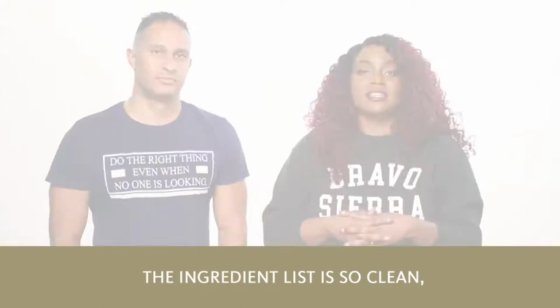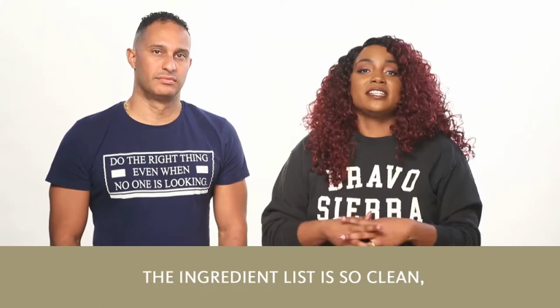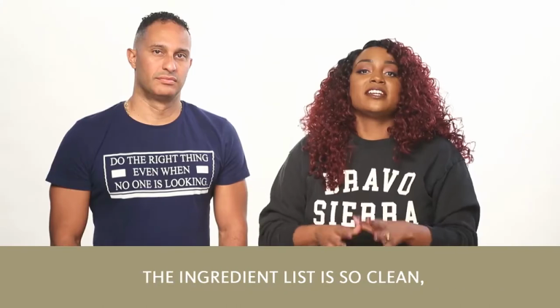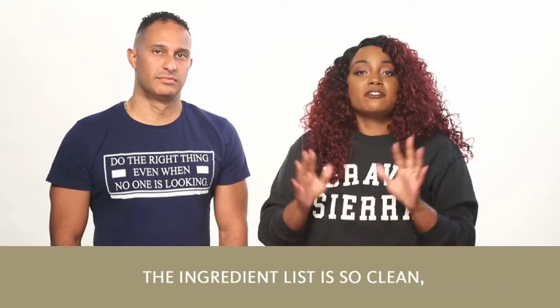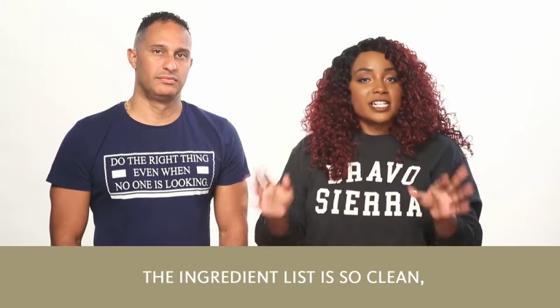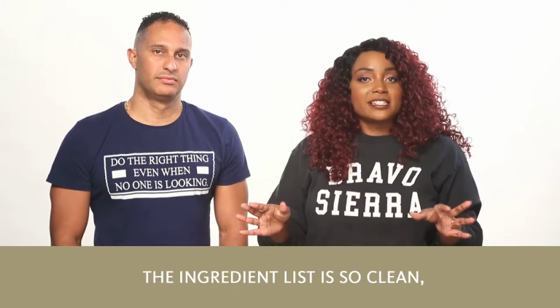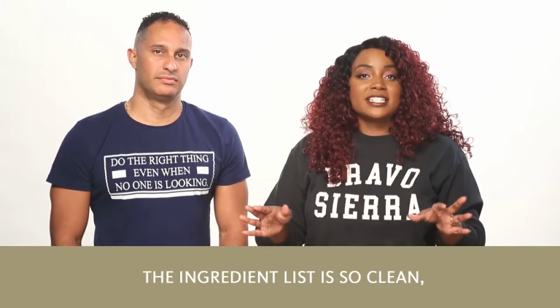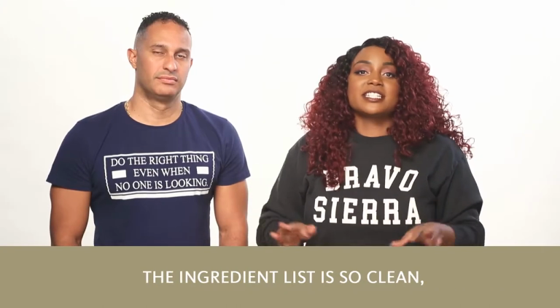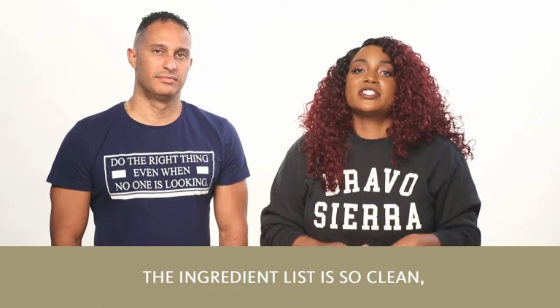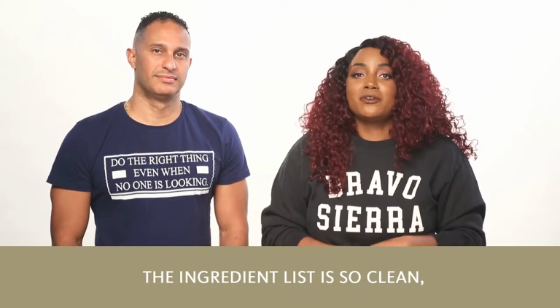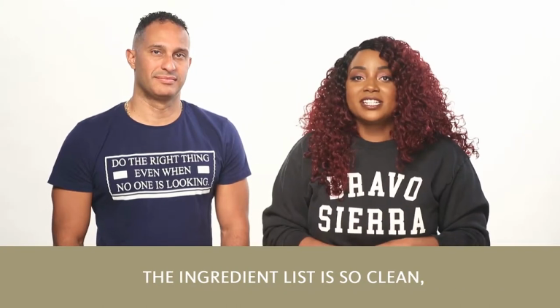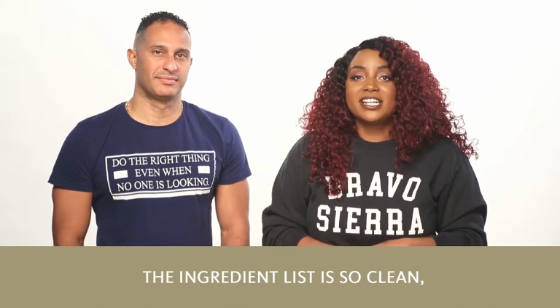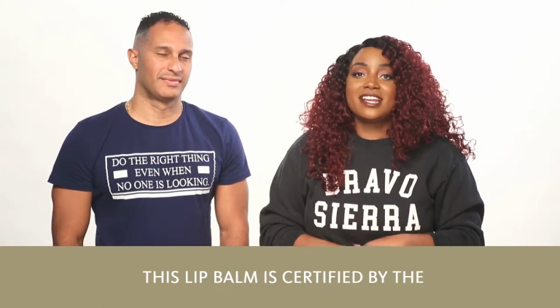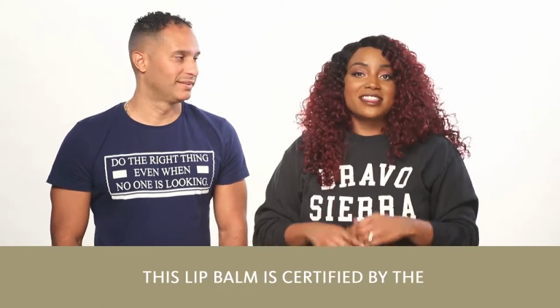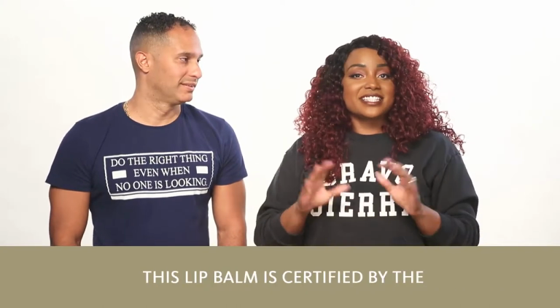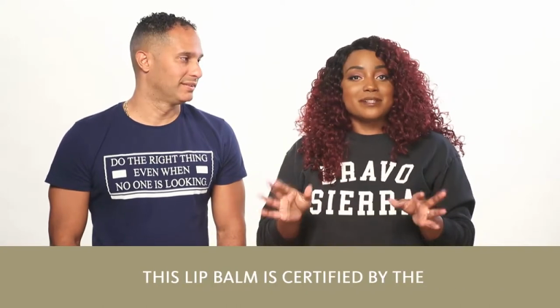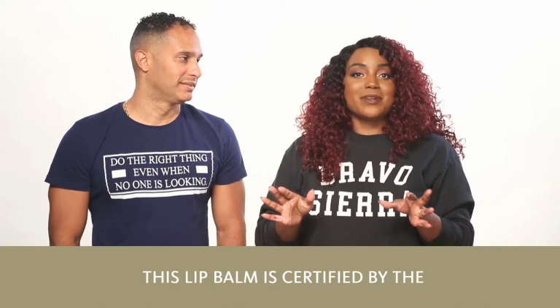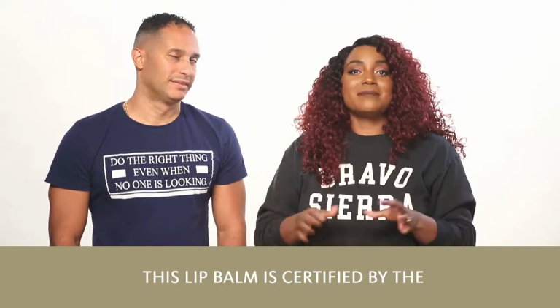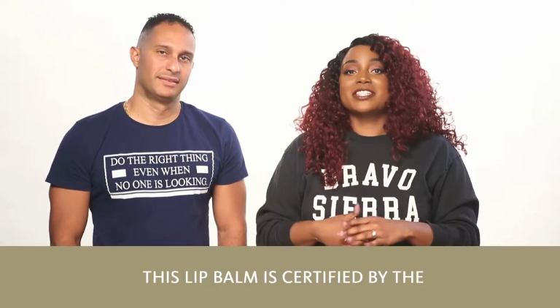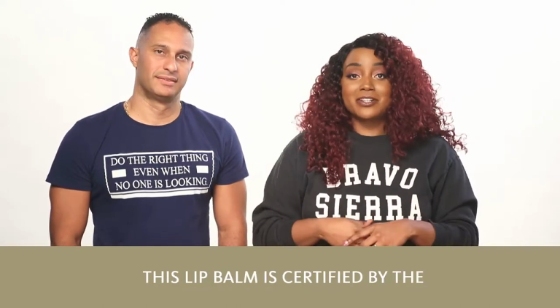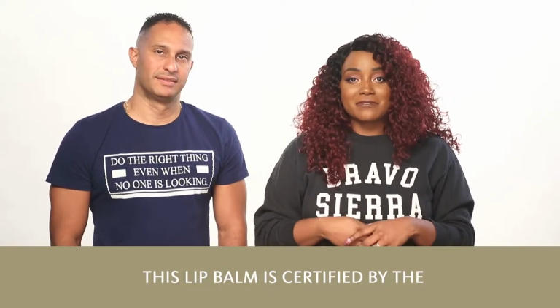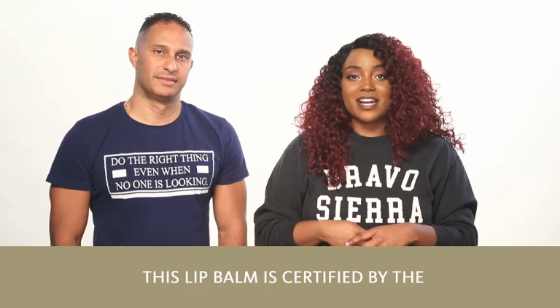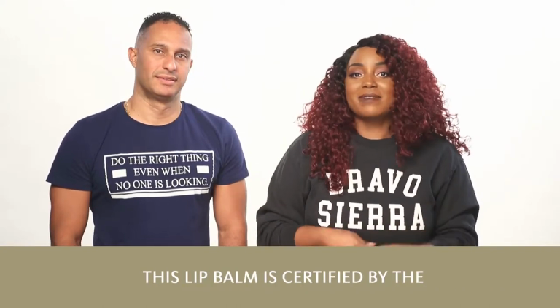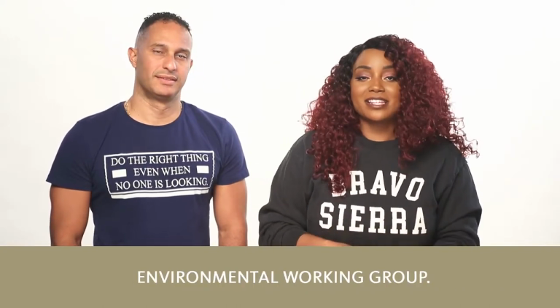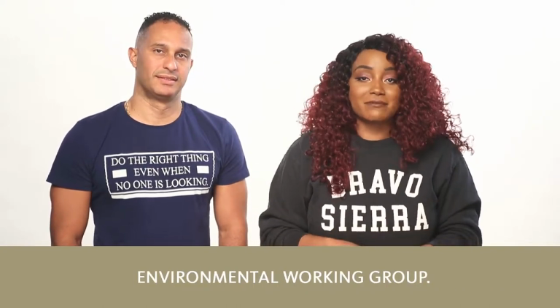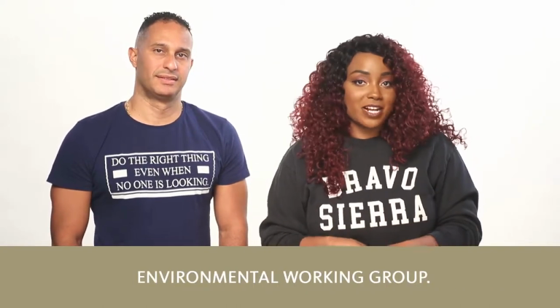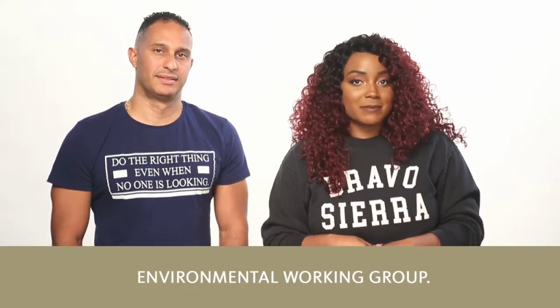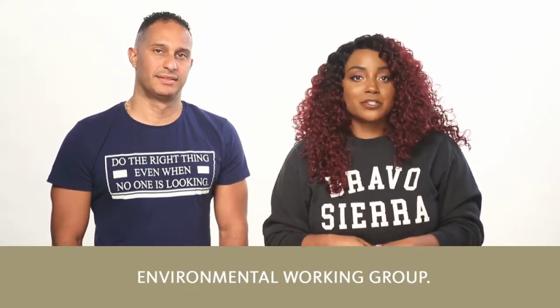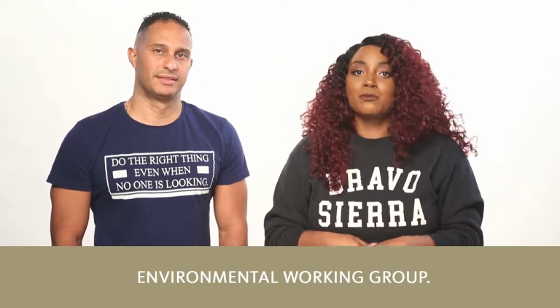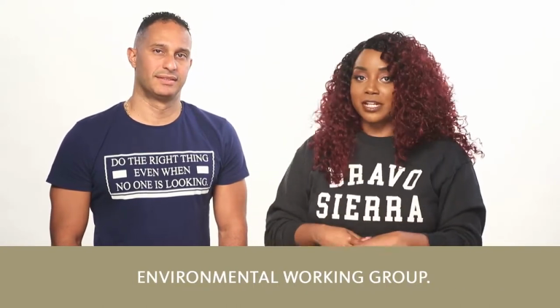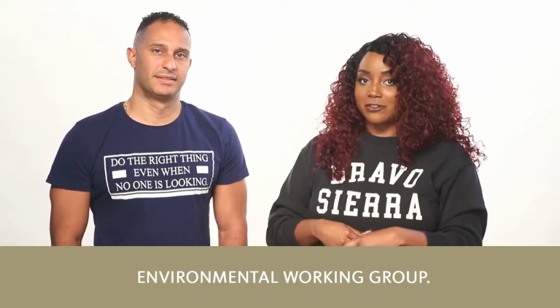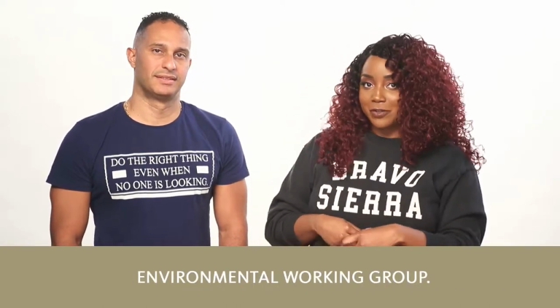The ingredient list is so clean, this lip balm is certified by the Environmental Working Group.